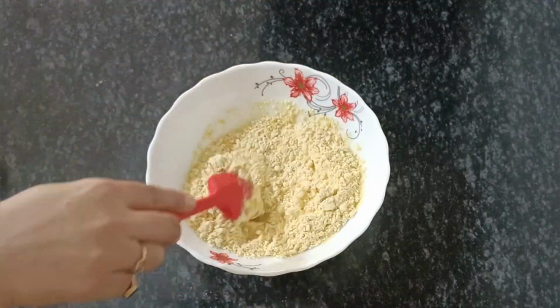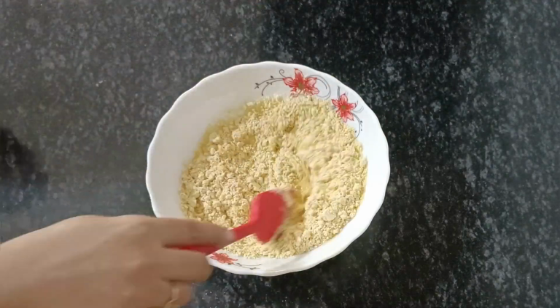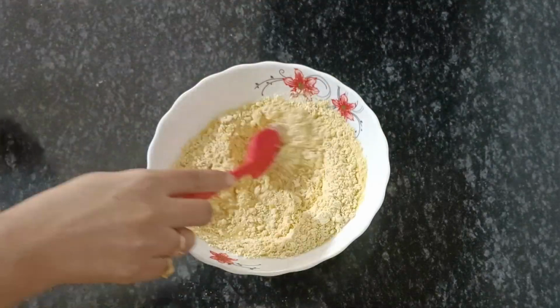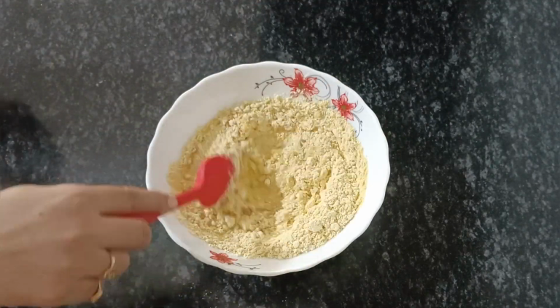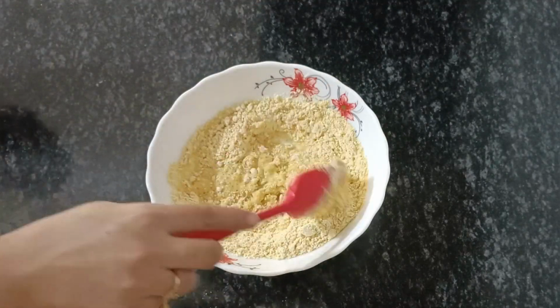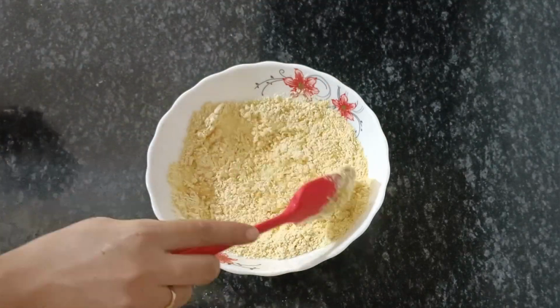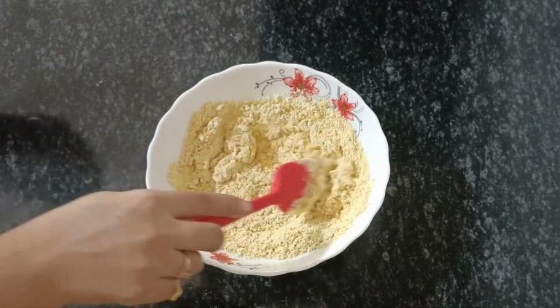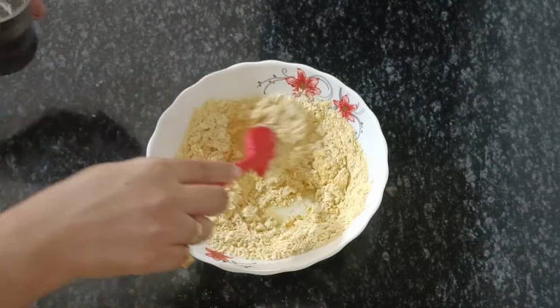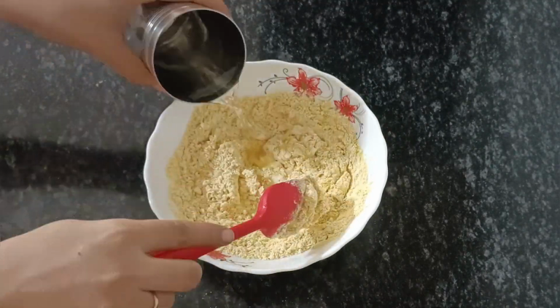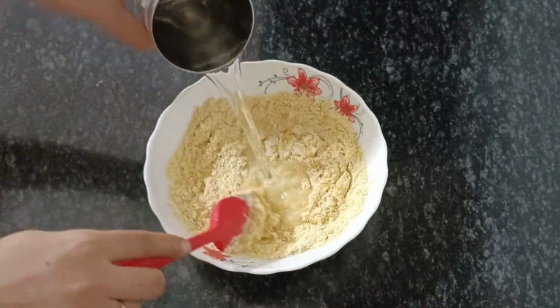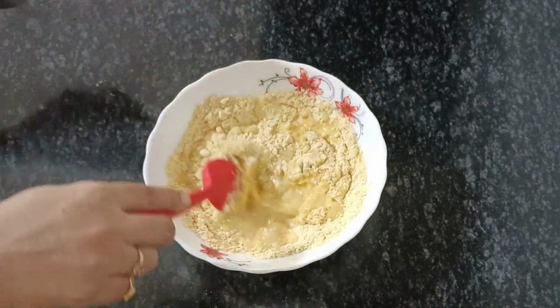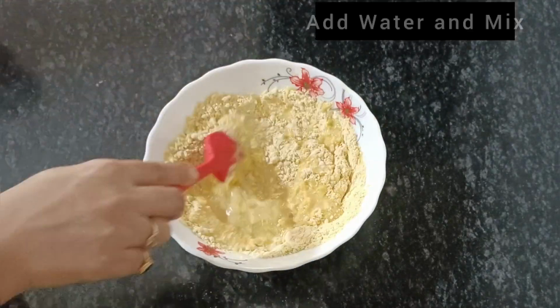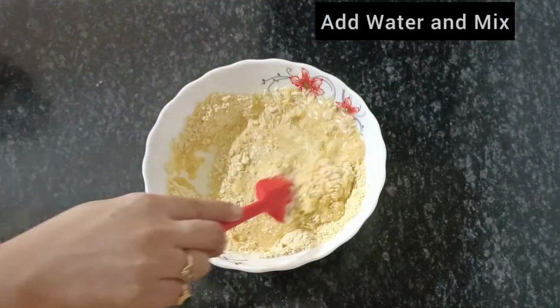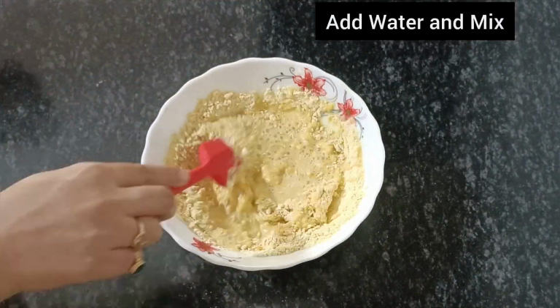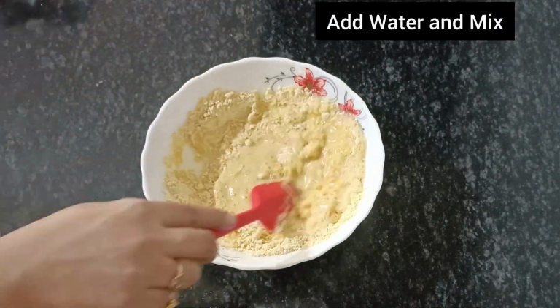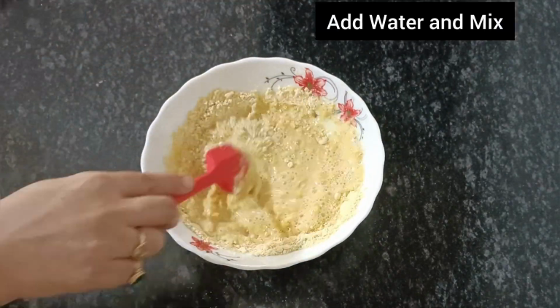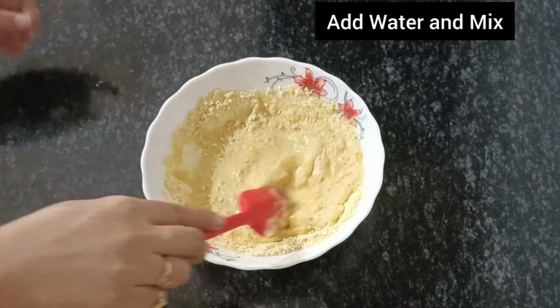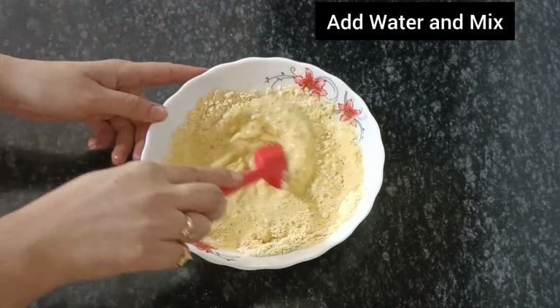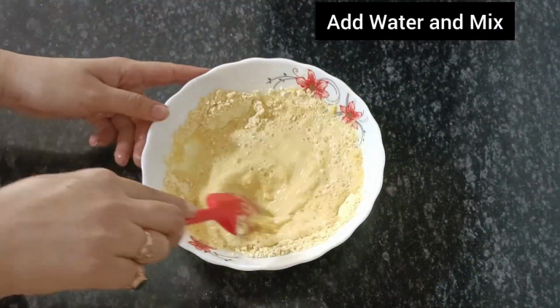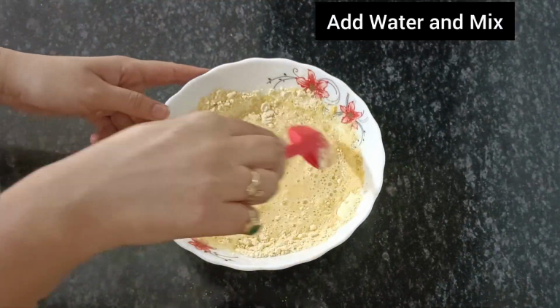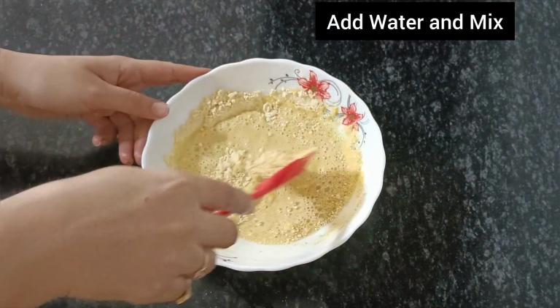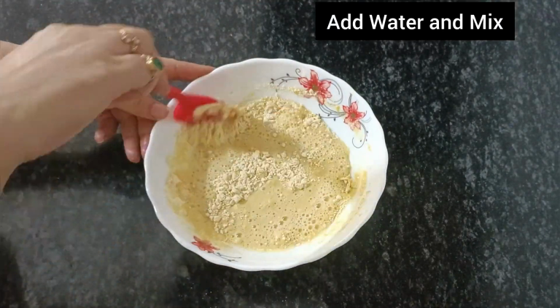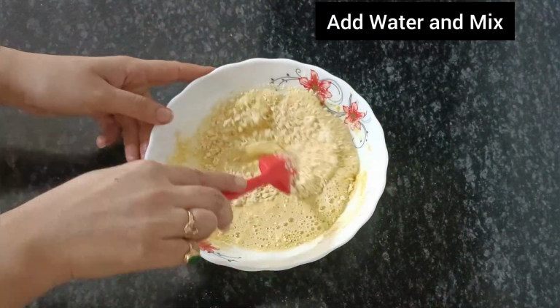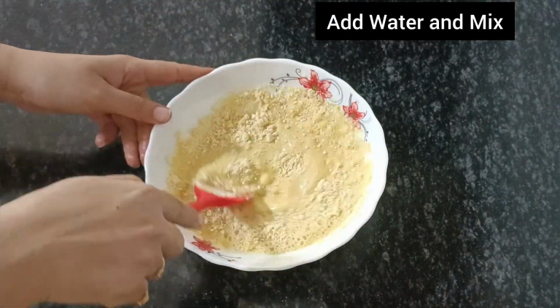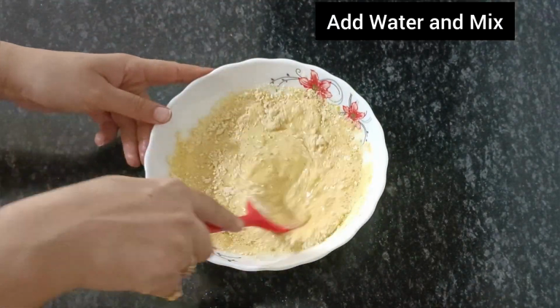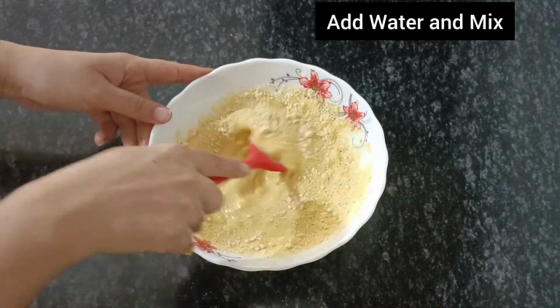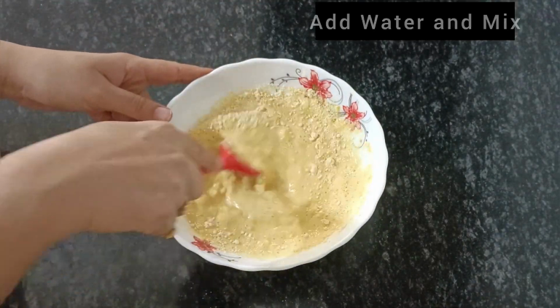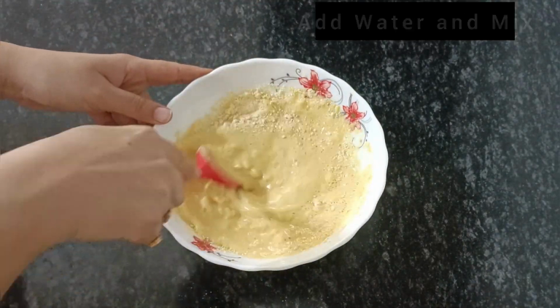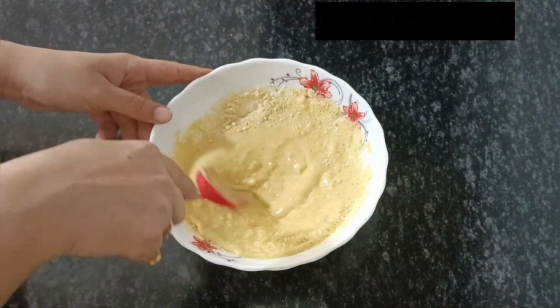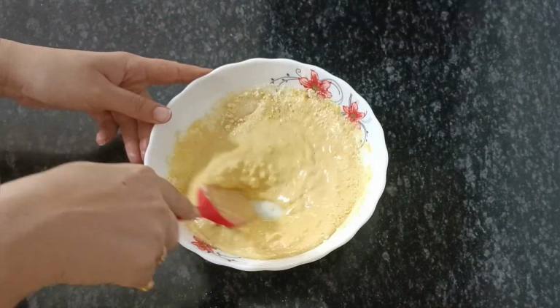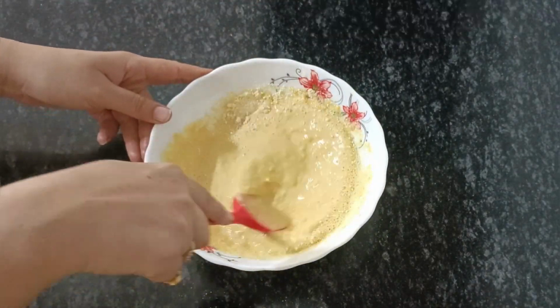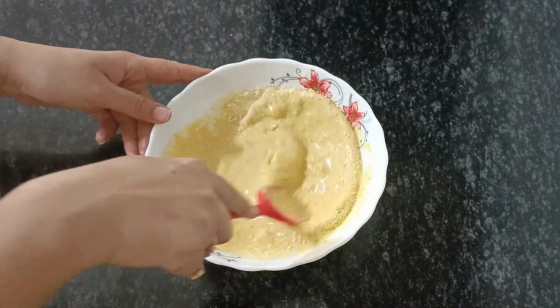First of all, you have to mix 2 cups. After you mix 2 cups, you have to mix it well.